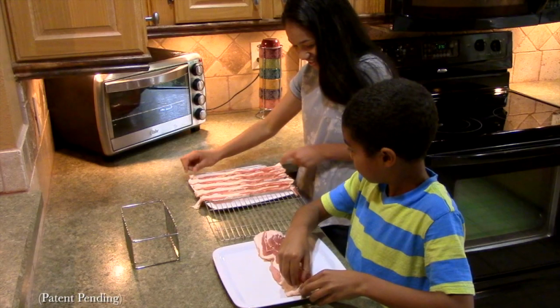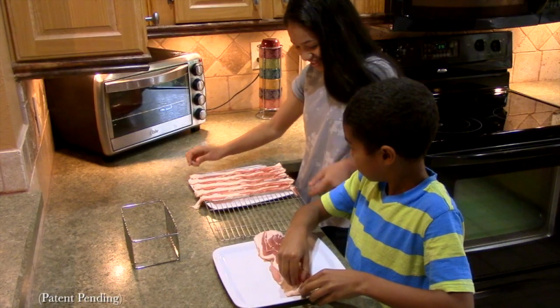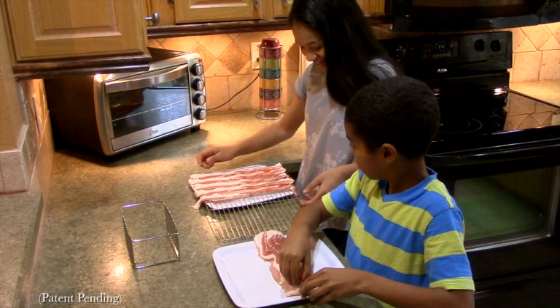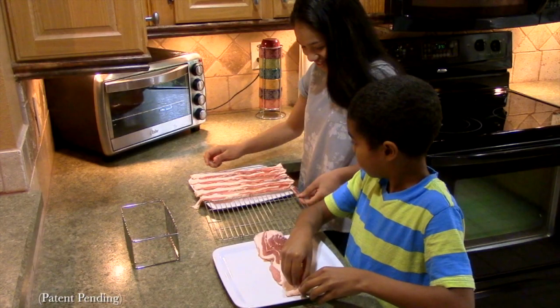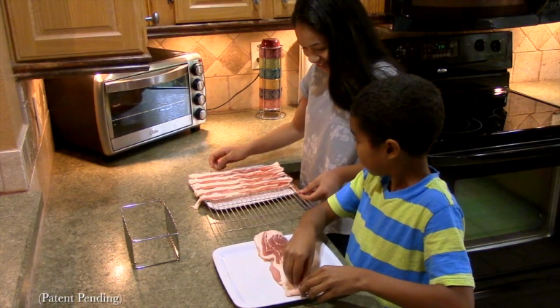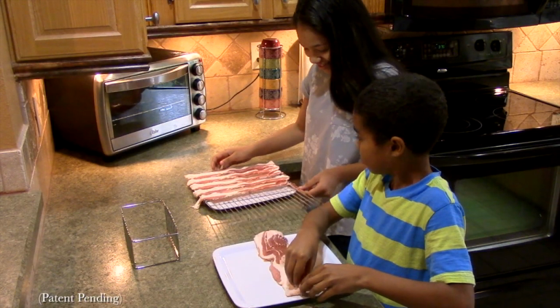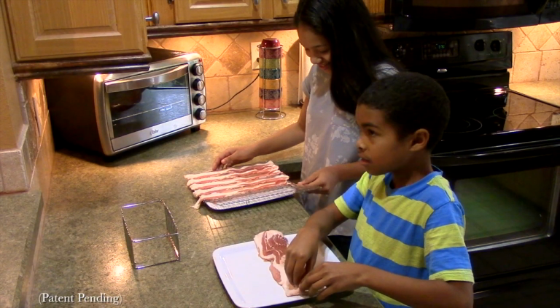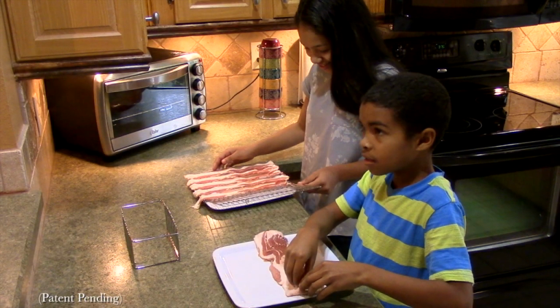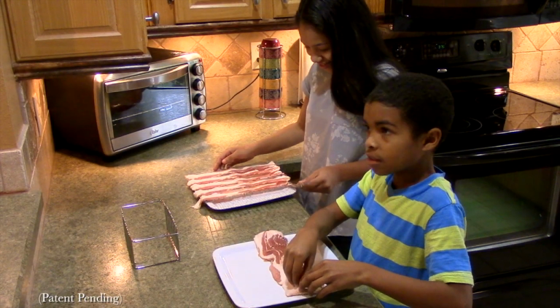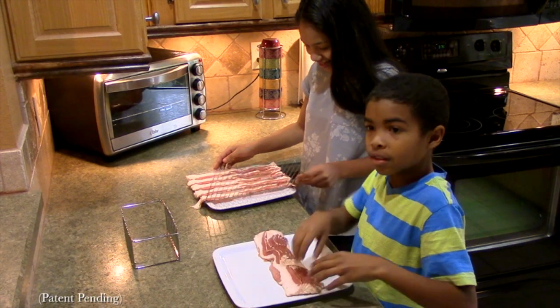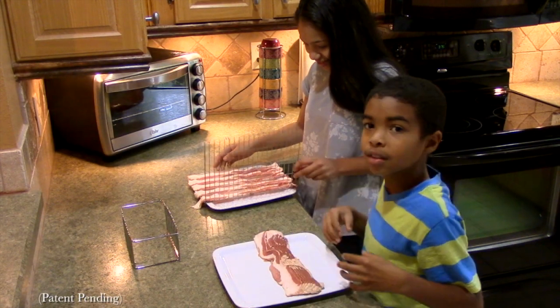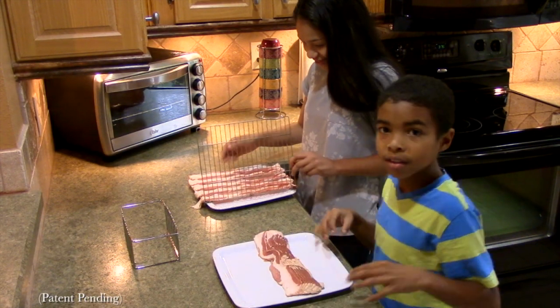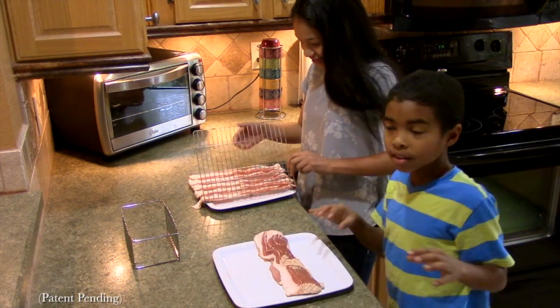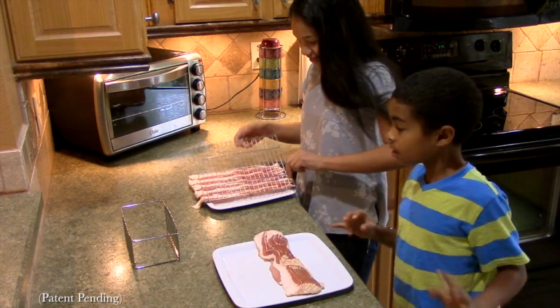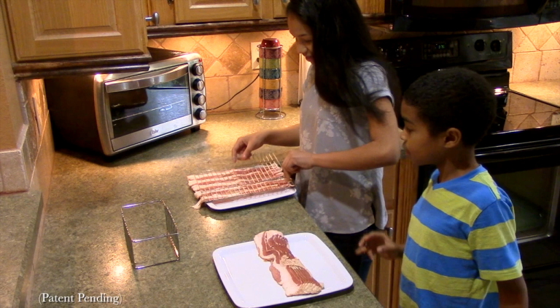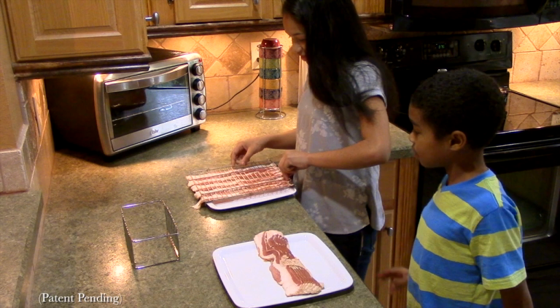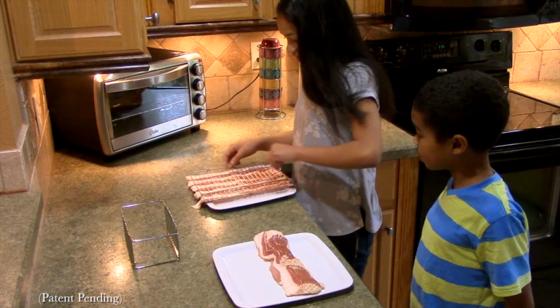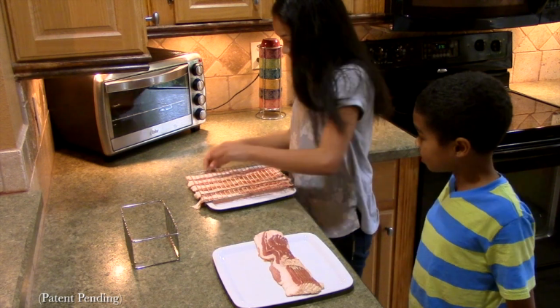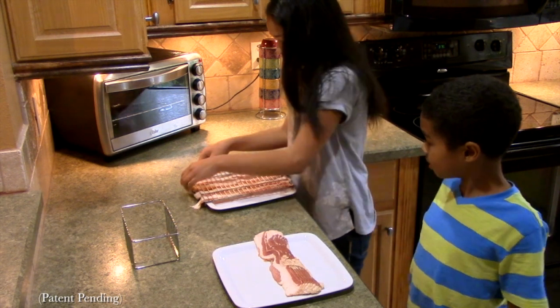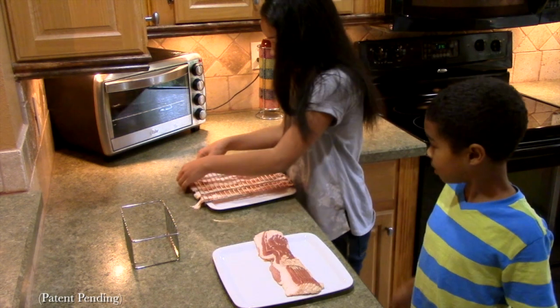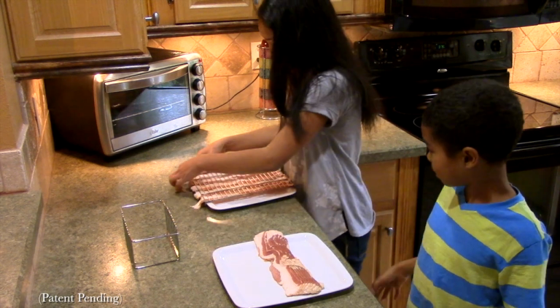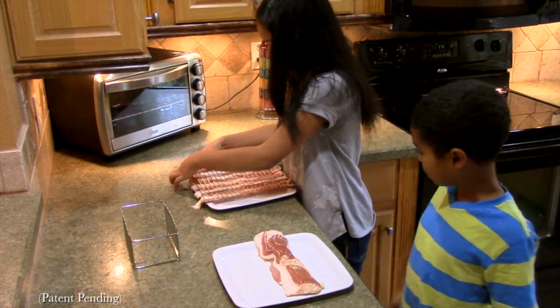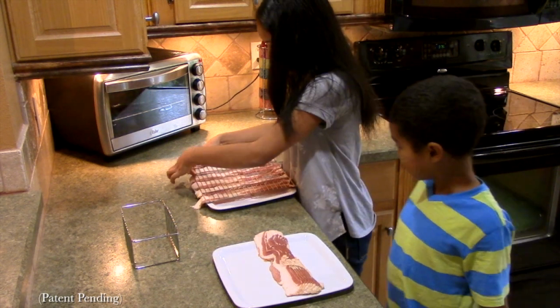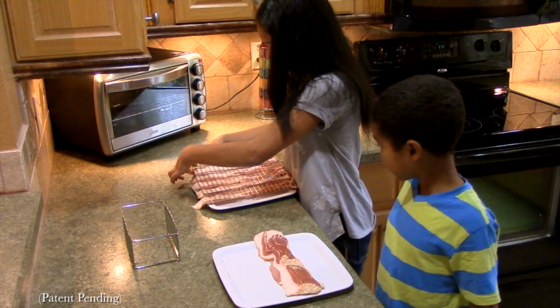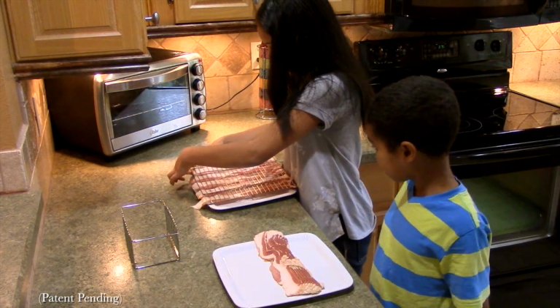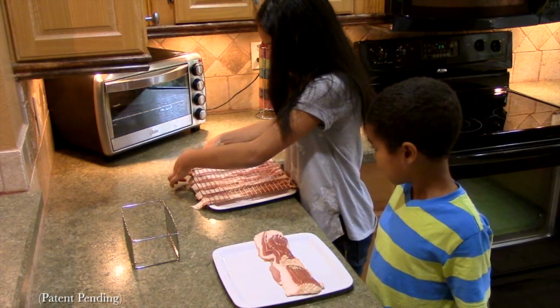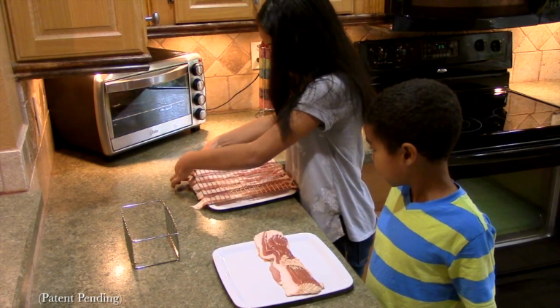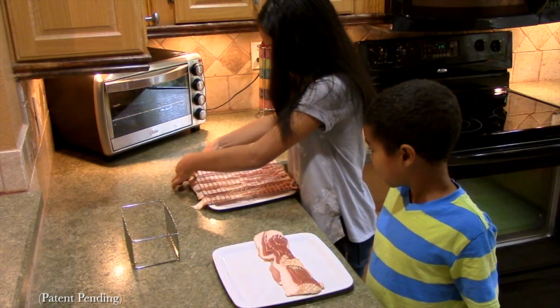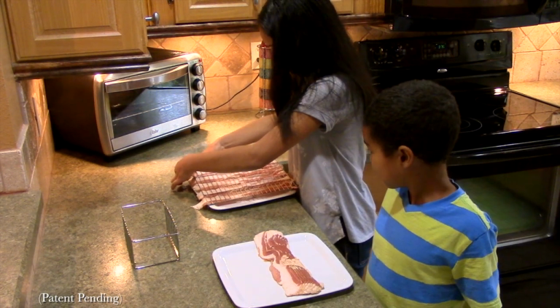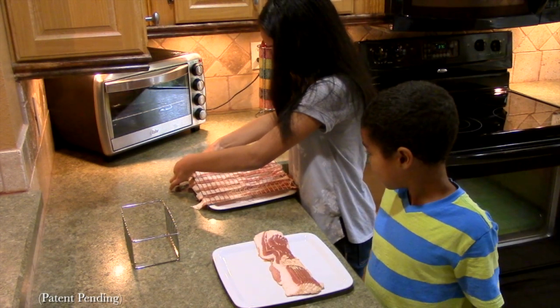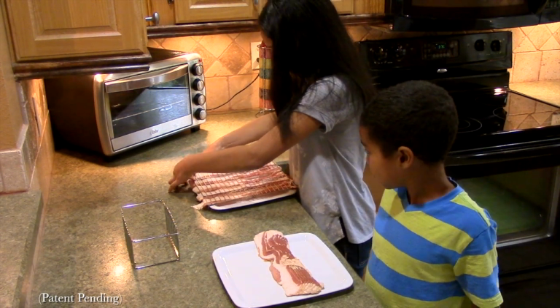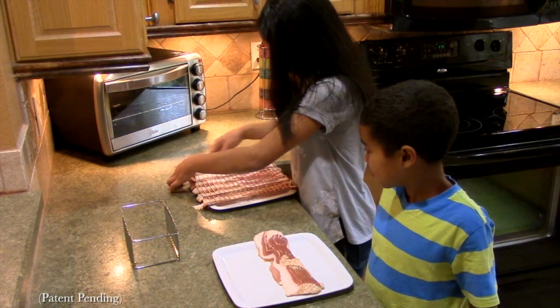Like and share this video to stay updated as we bring the ultimate bacon cookware to your kitchen soon.